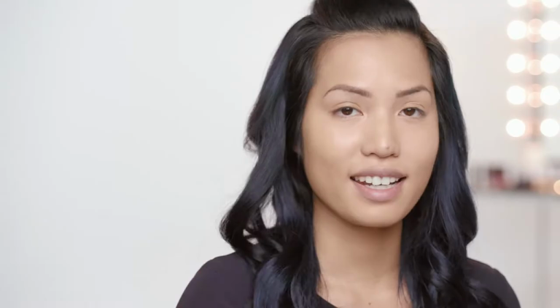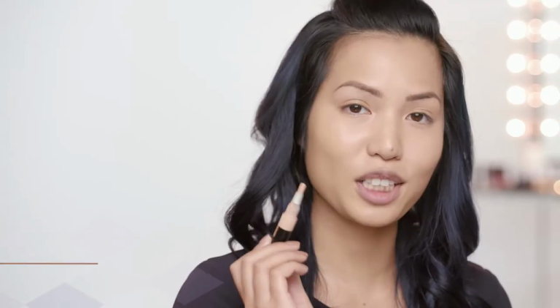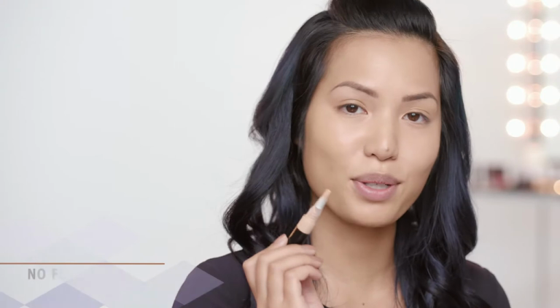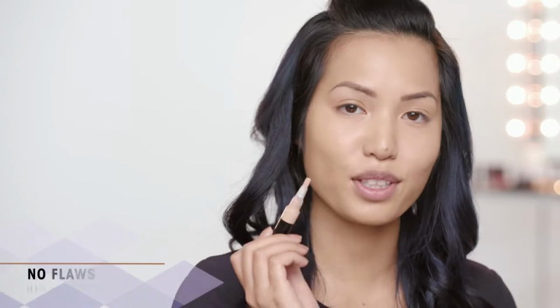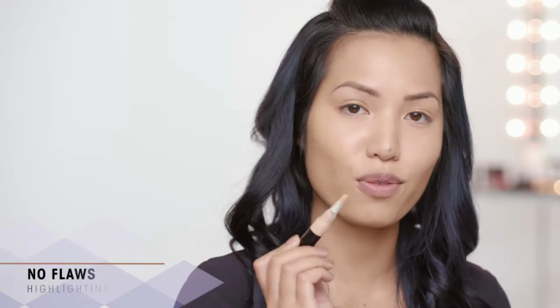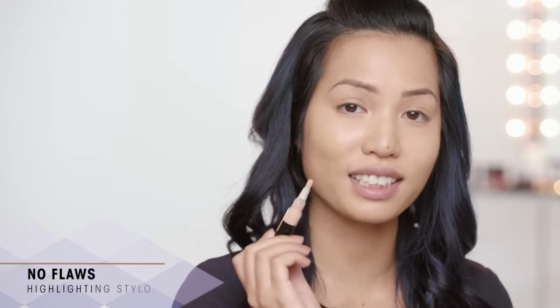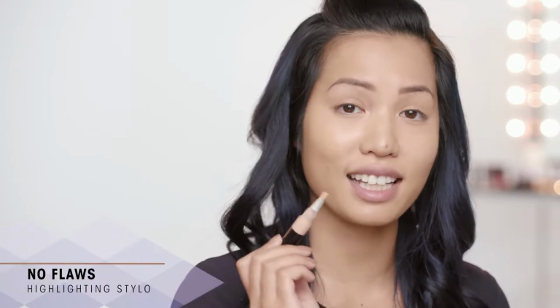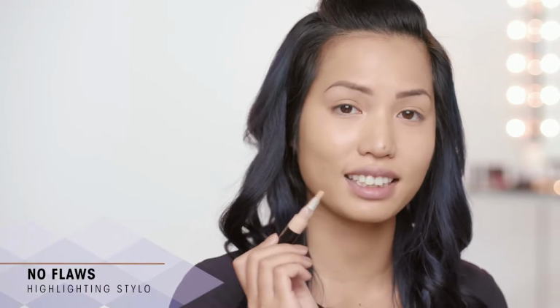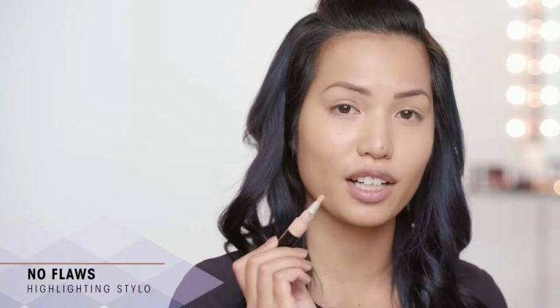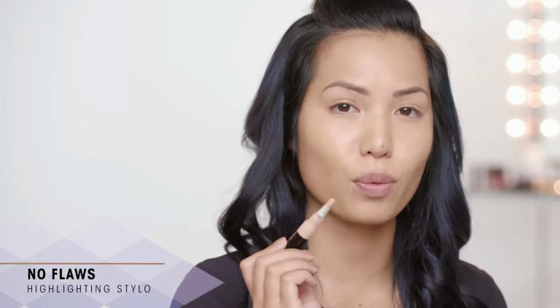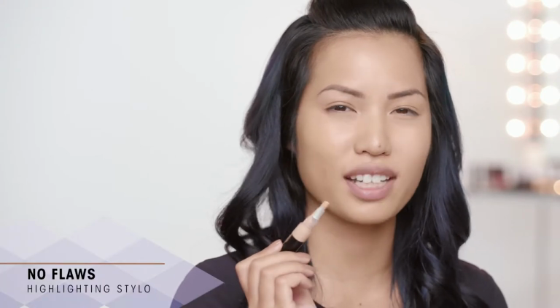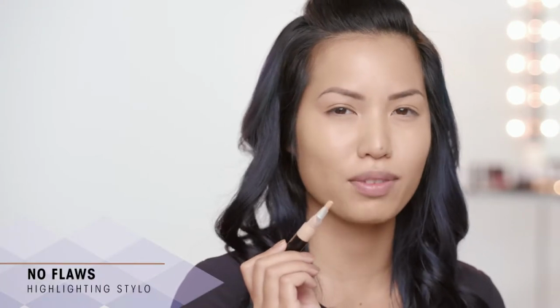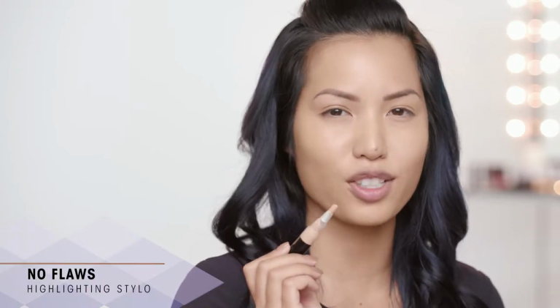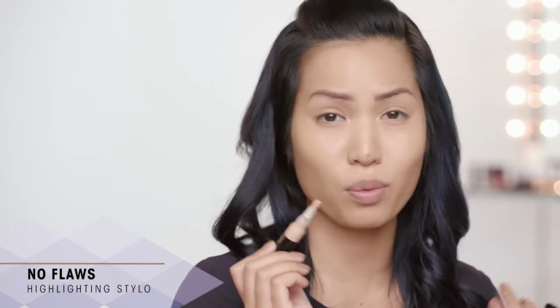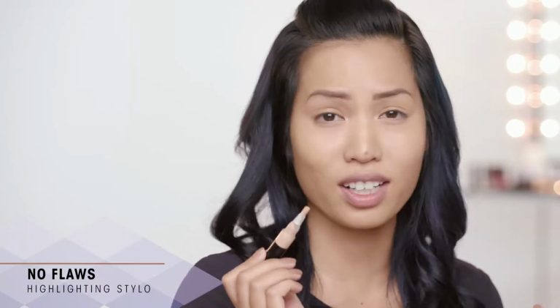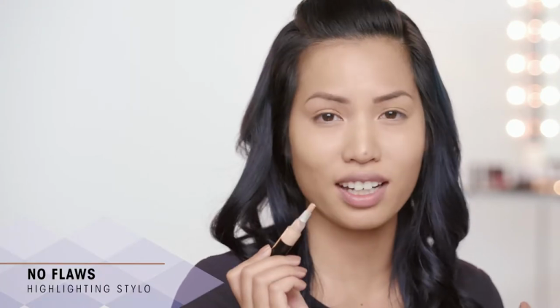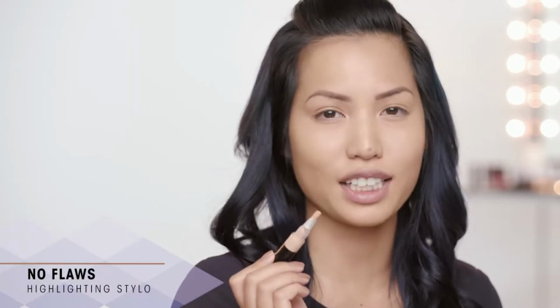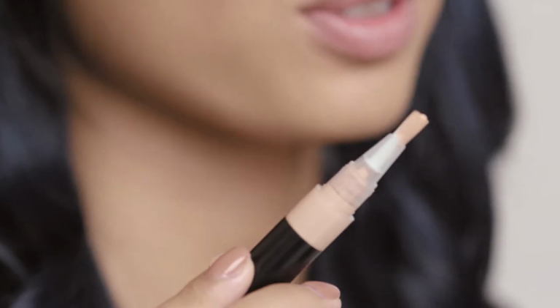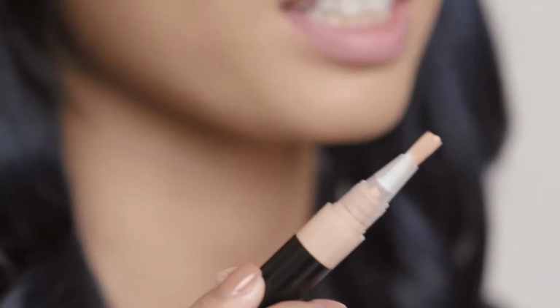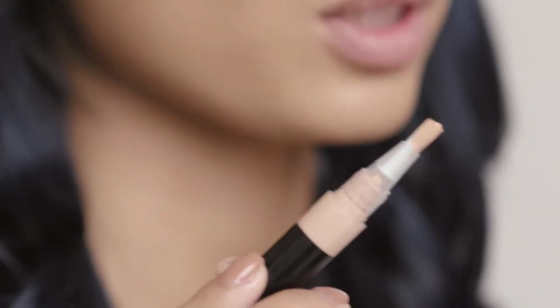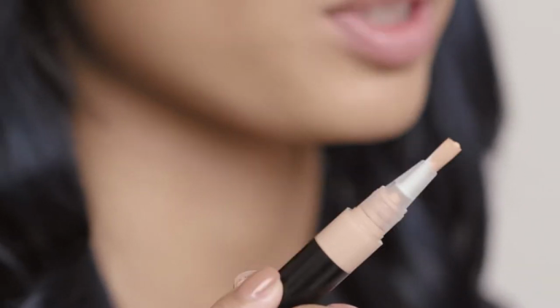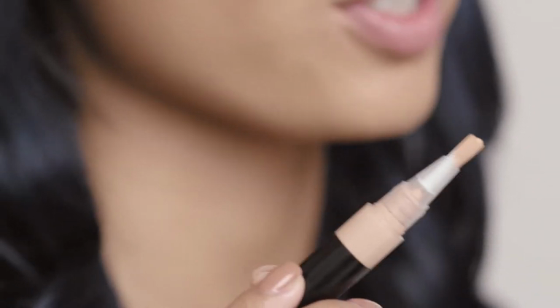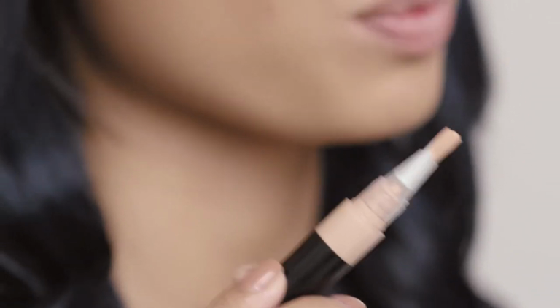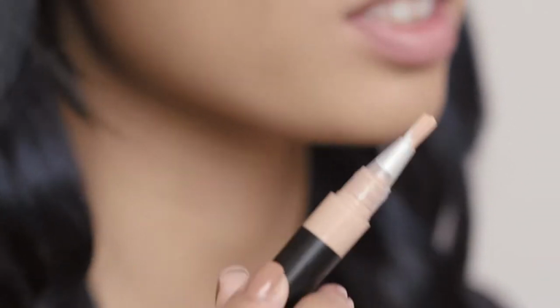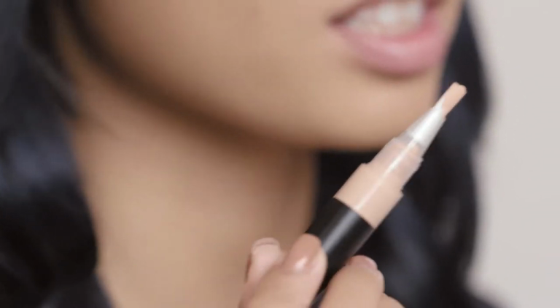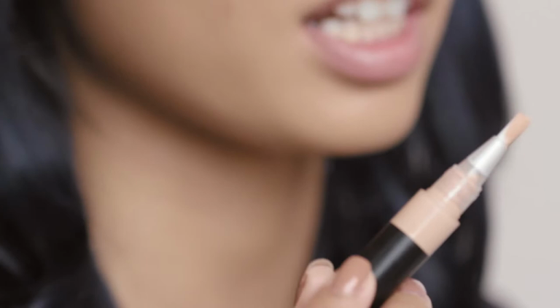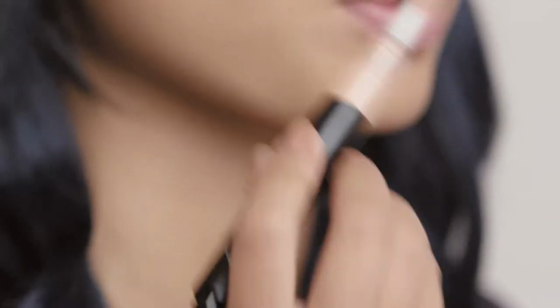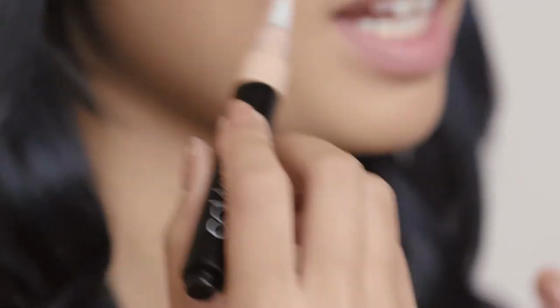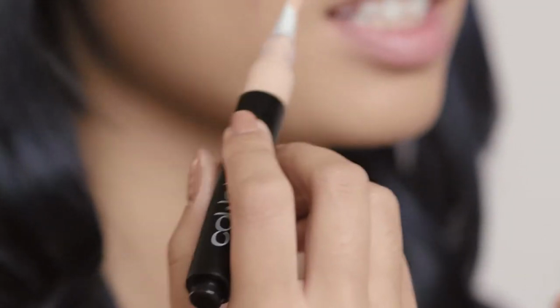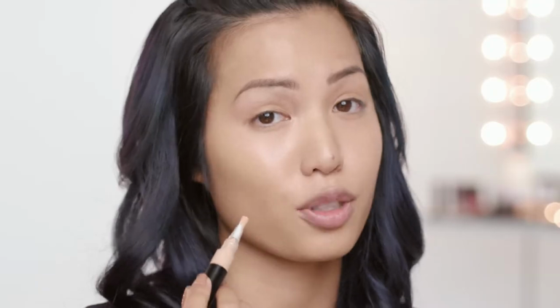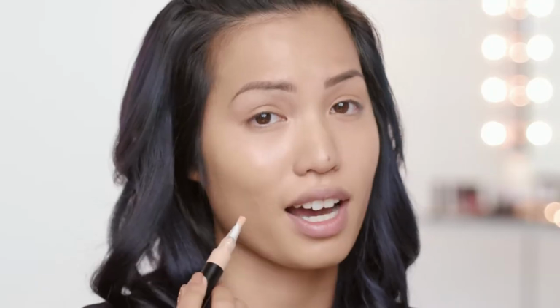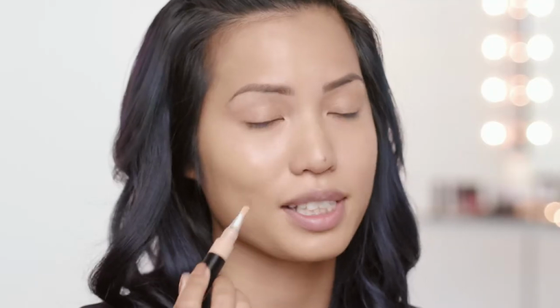Next I'll be using the No Floss Highlighting Stylo which camouflages in one click and it also gives a nice luminous finish to the skin. I'm going to apply this under my eyes.